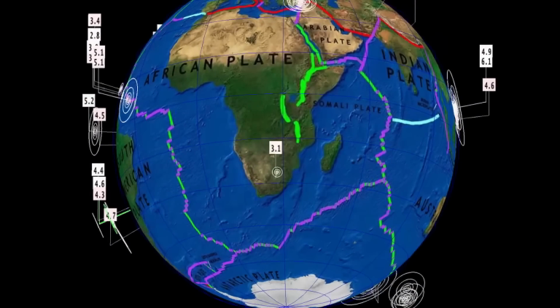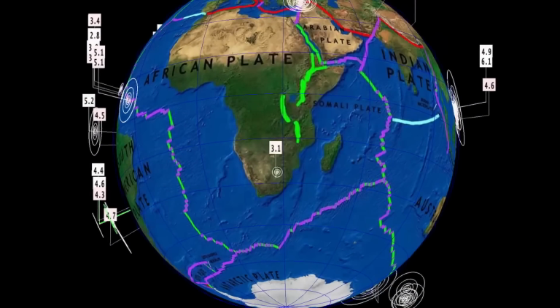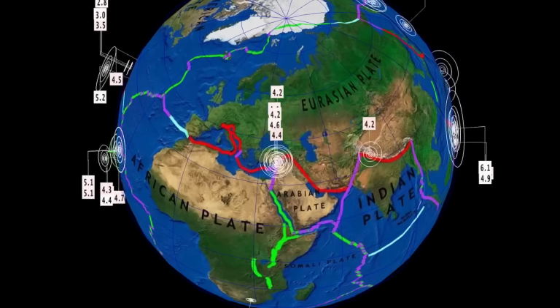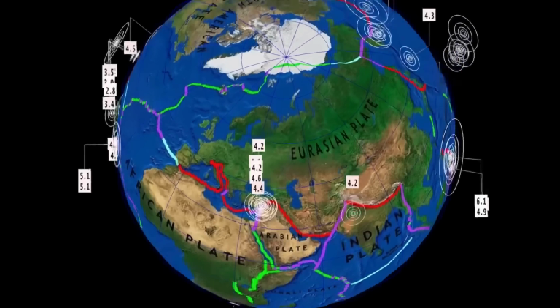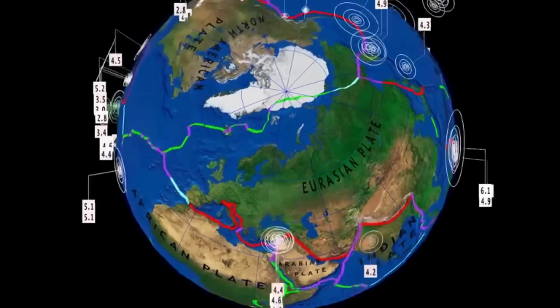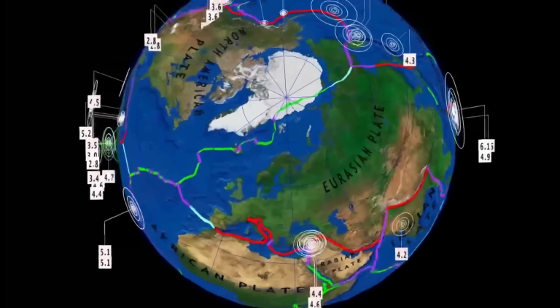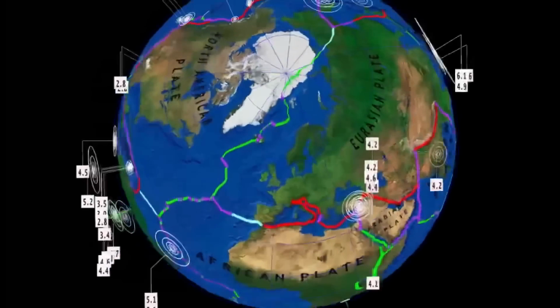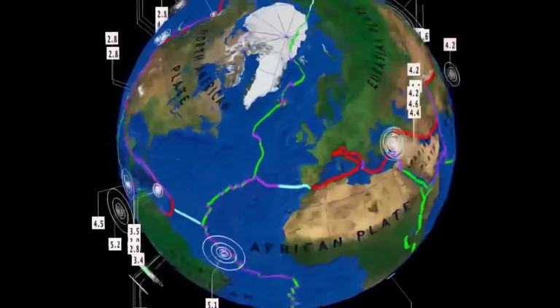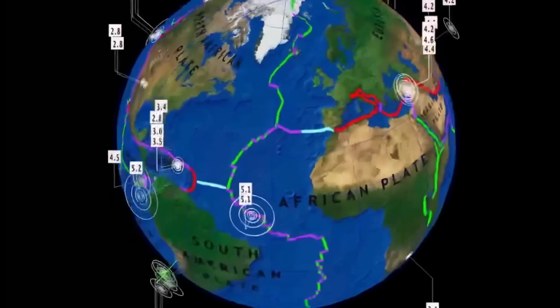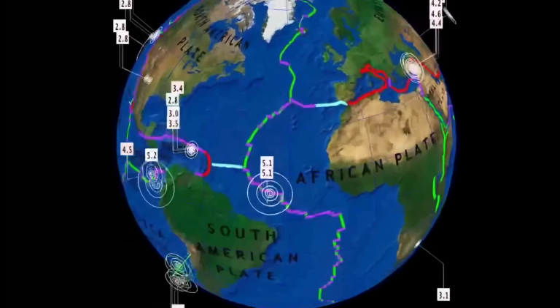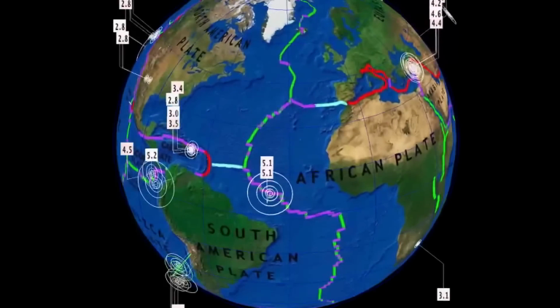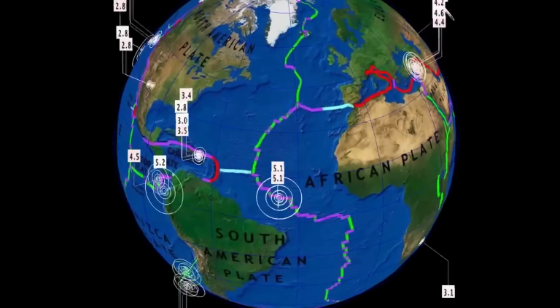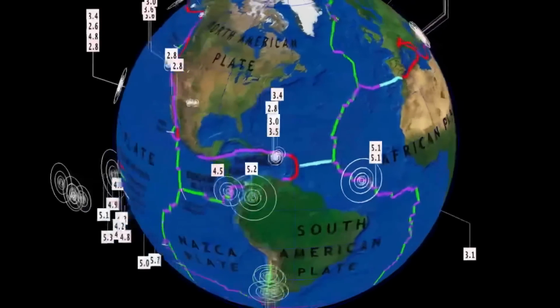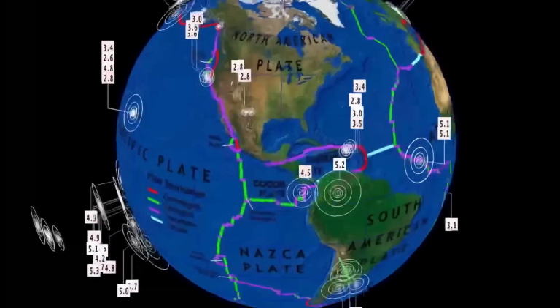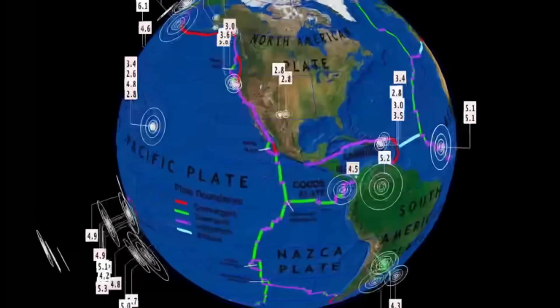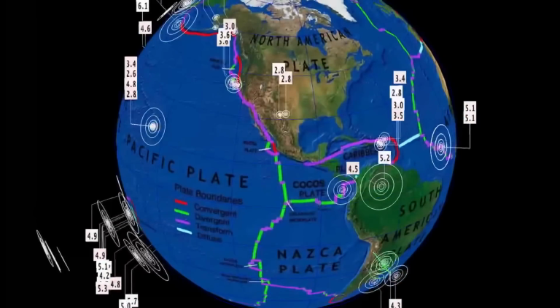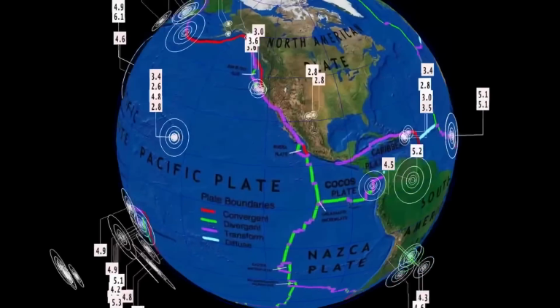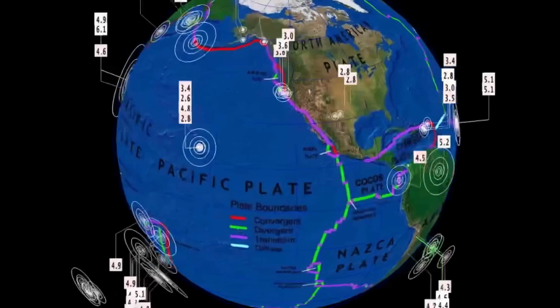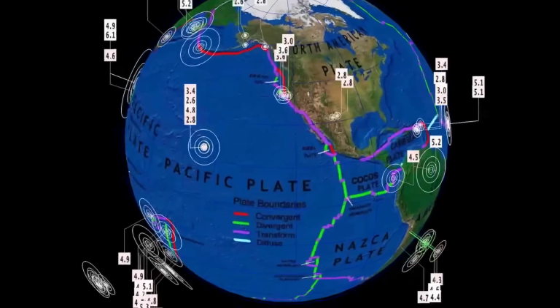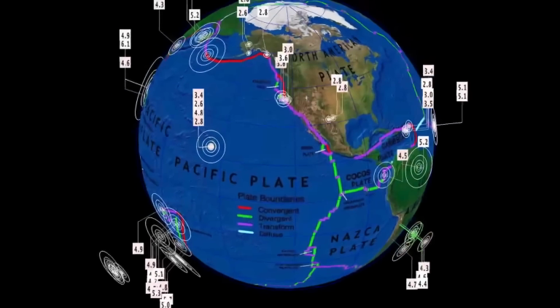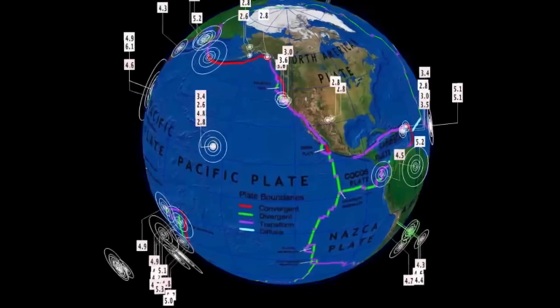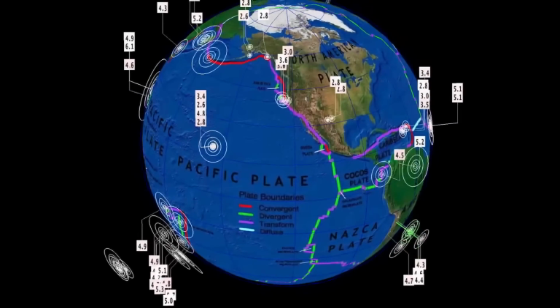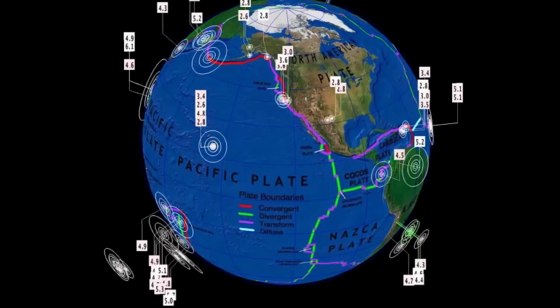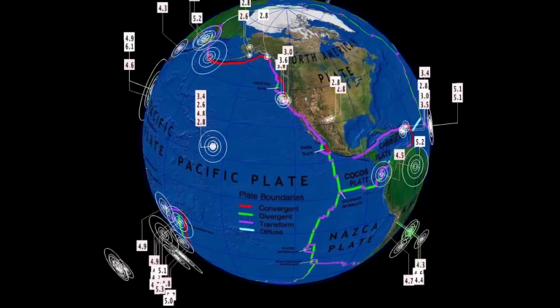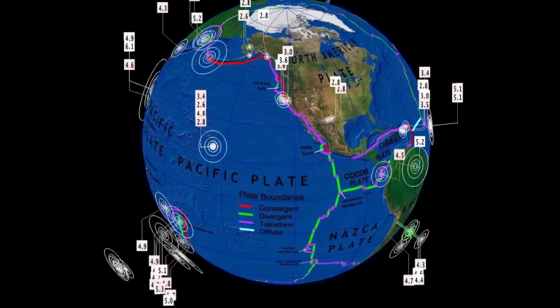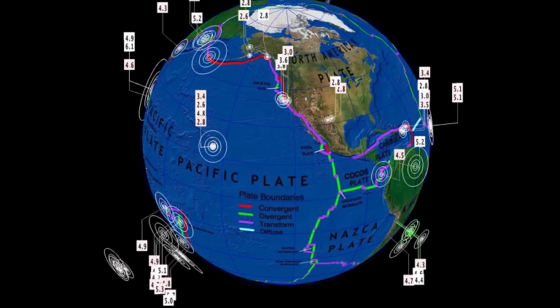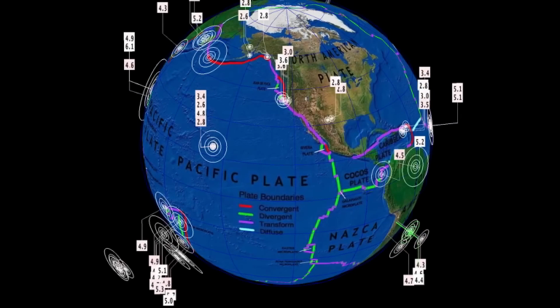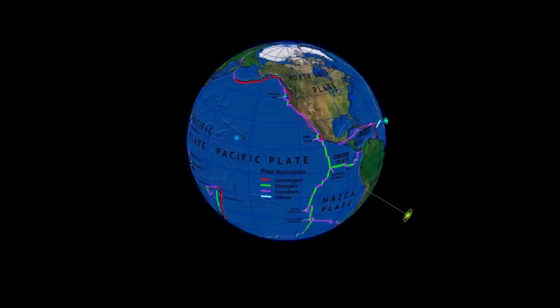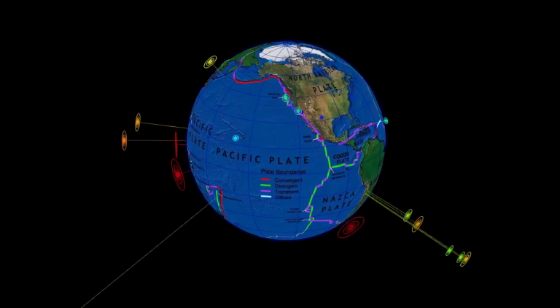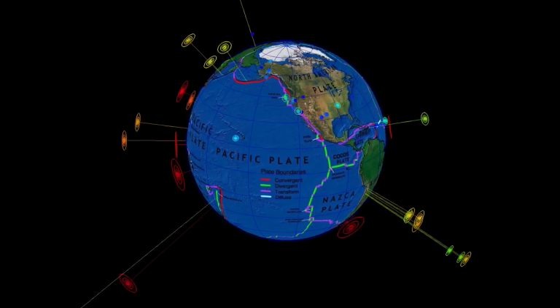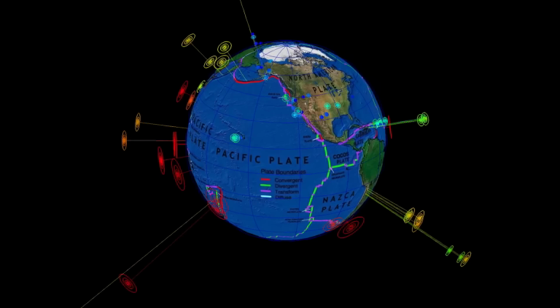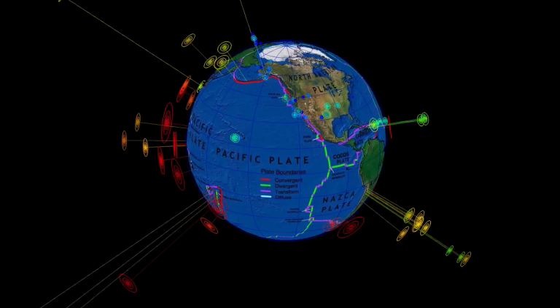A couple of earthquakes to report in Turkey — still aftershocks ringing out, 4.6 there today. As well, a notable 3.1 in Falkville, South Africa. And that's the last 24 hours for earthquakes.